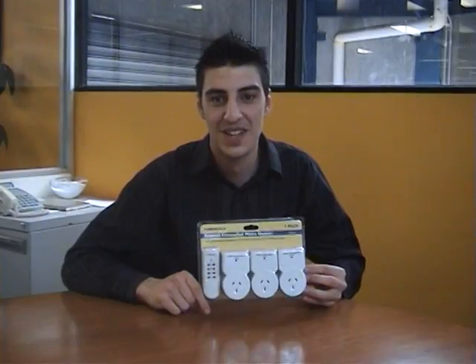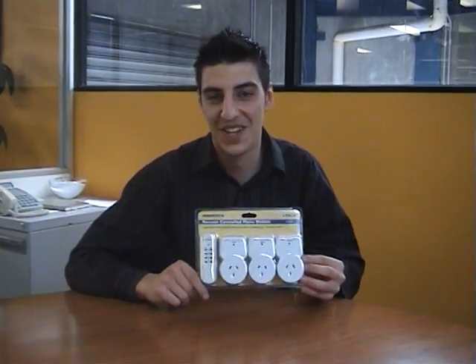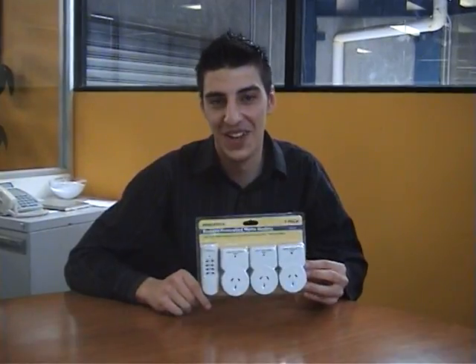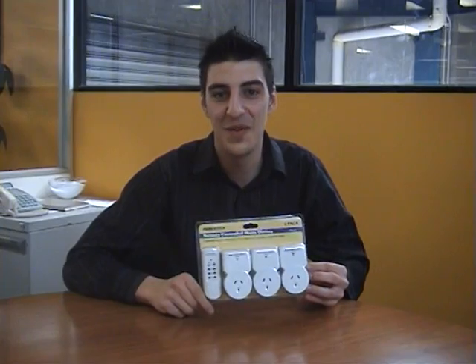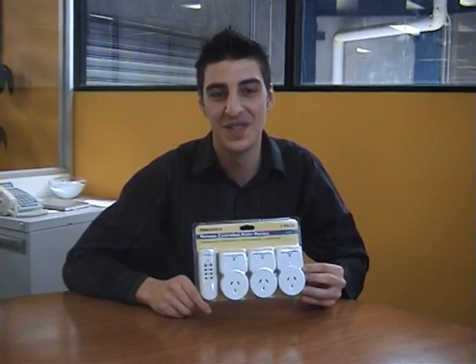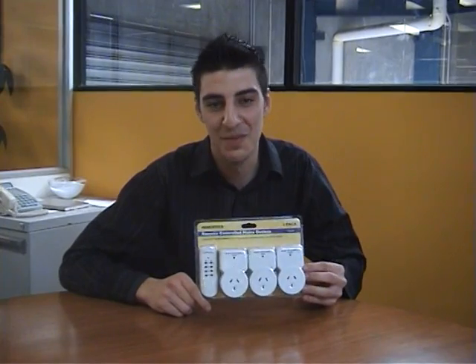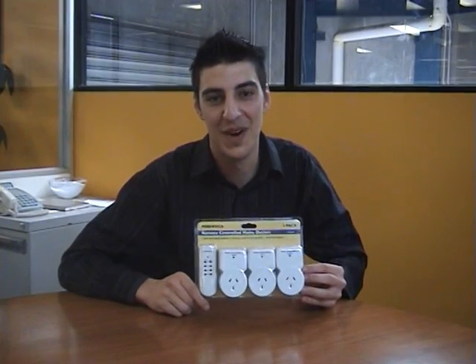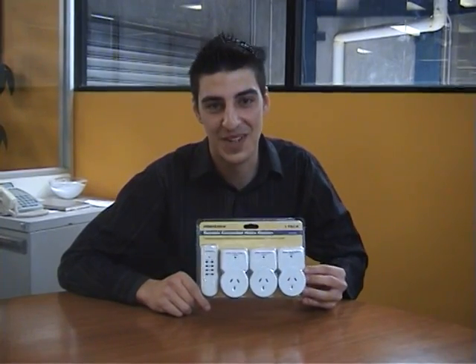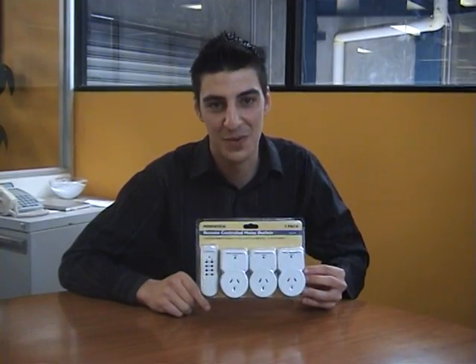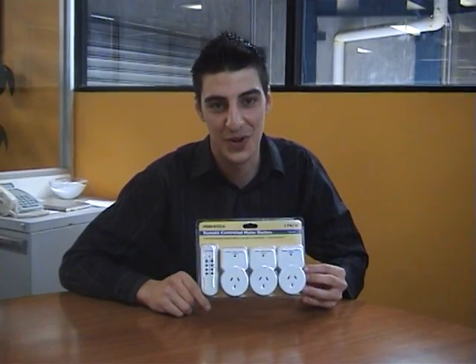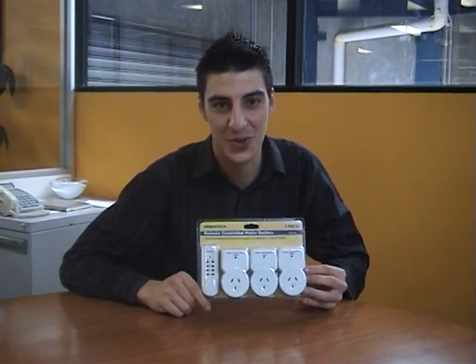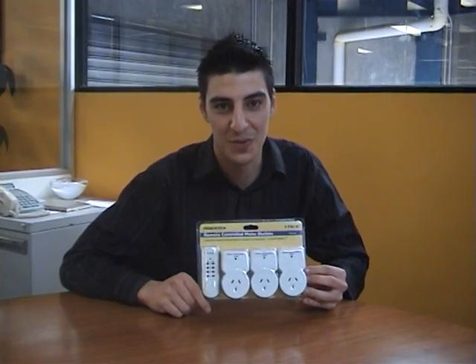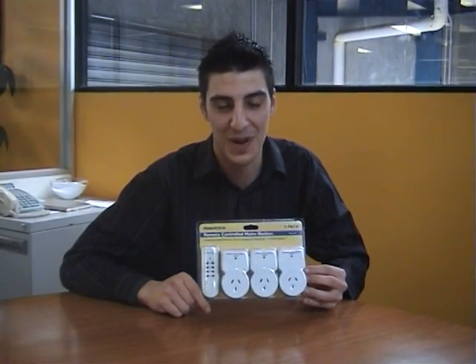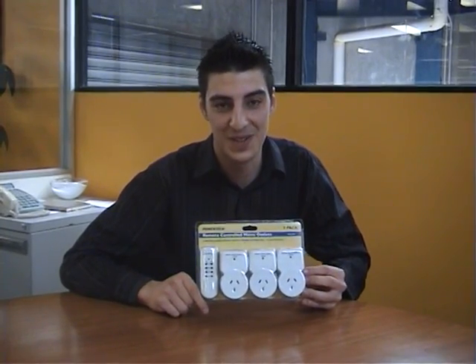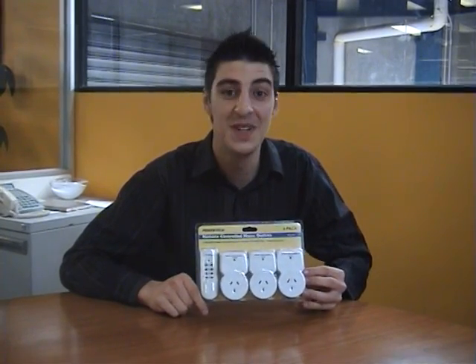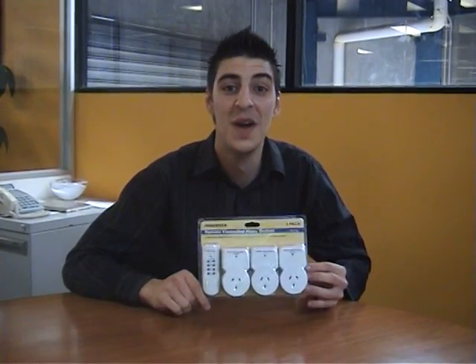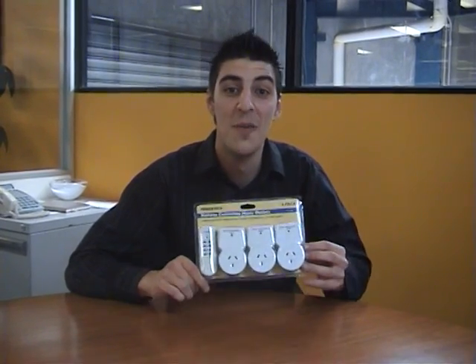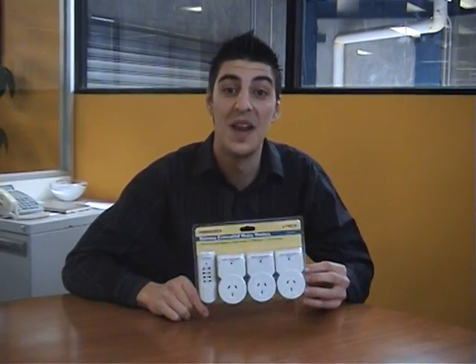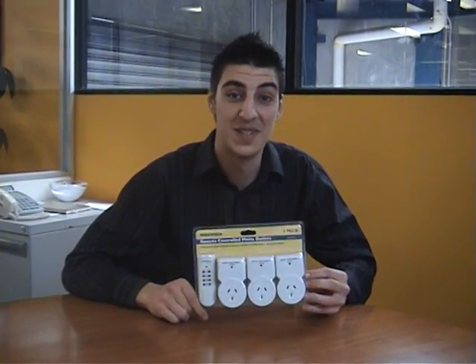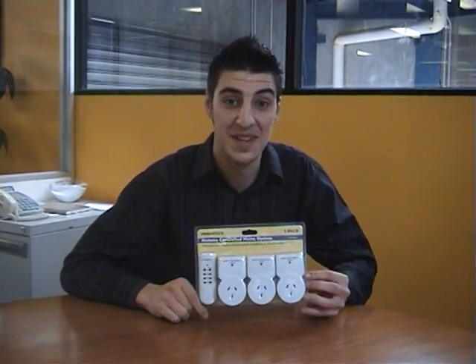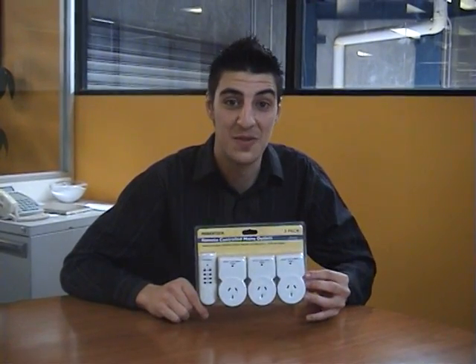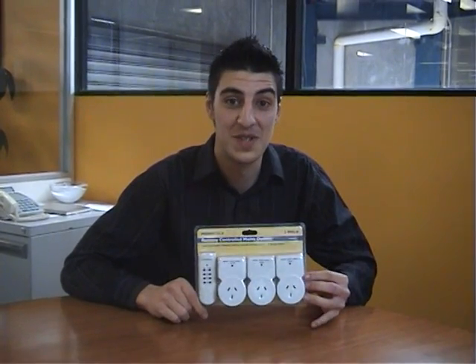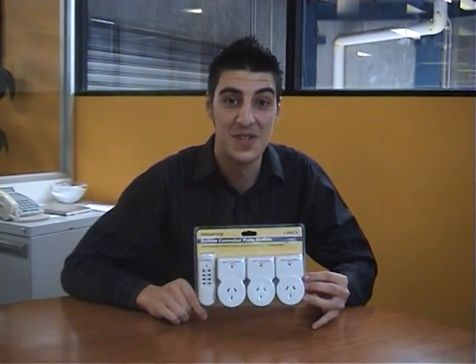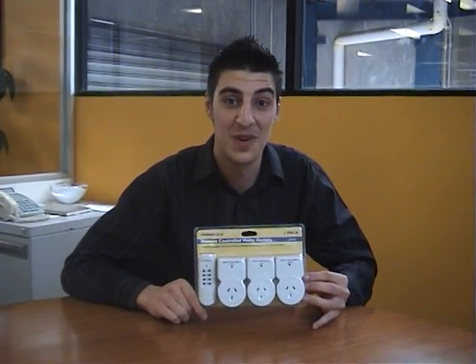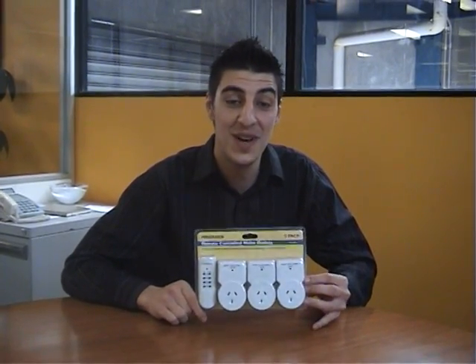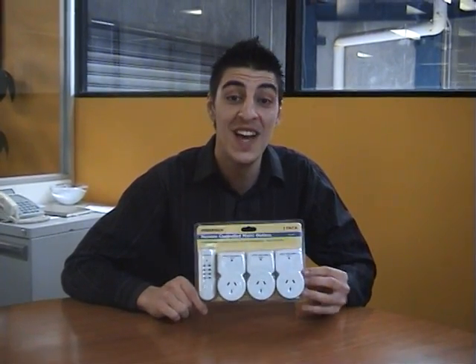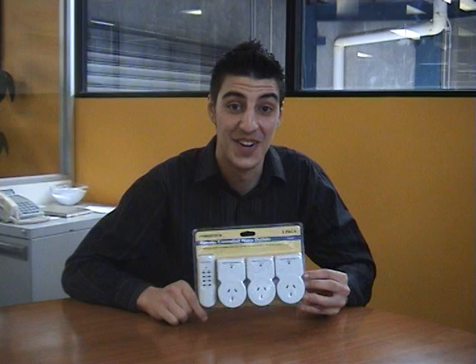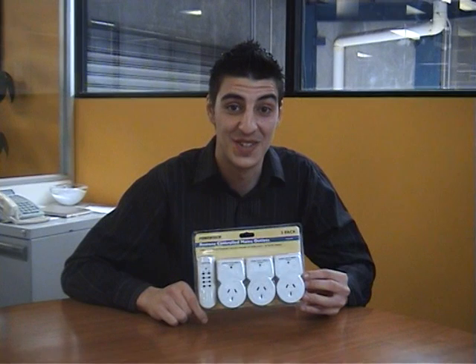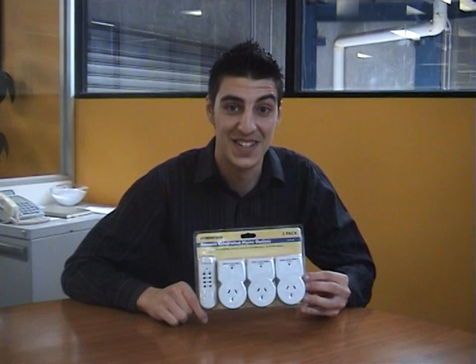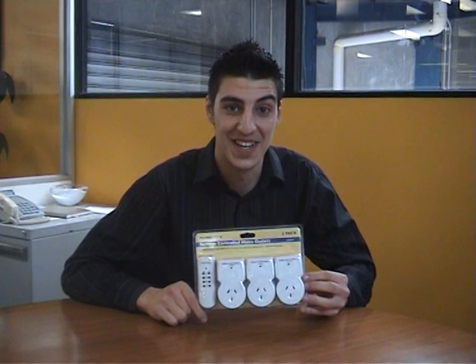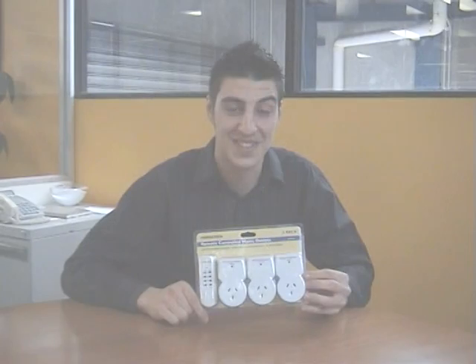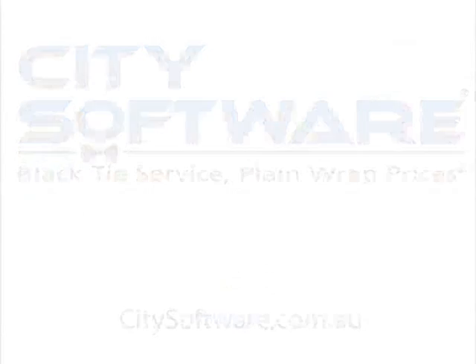So that was the Powertech Remote Control mains unit. My name's Anthony from City Software and I'll see you next time.